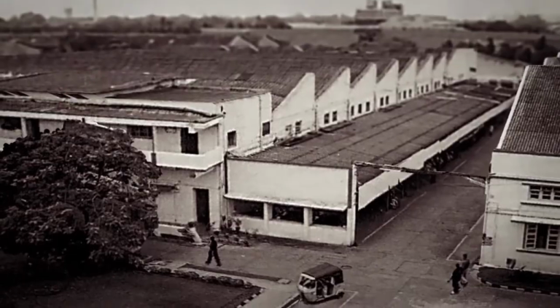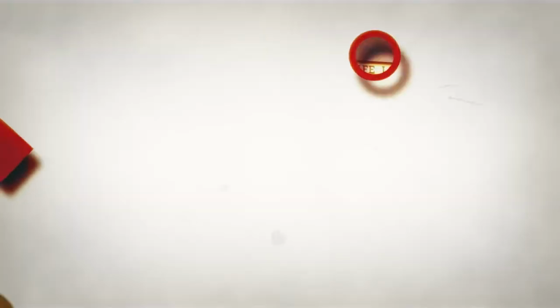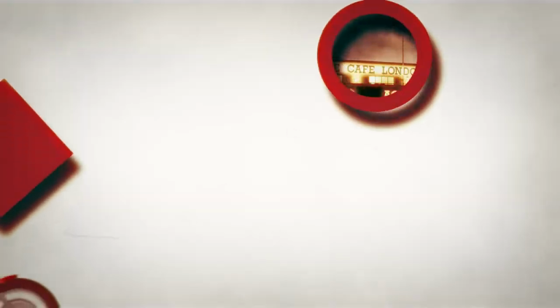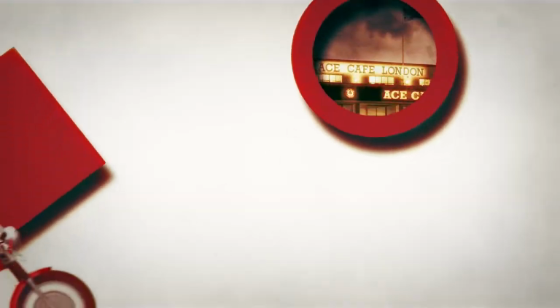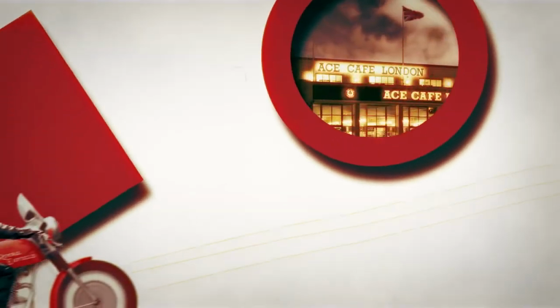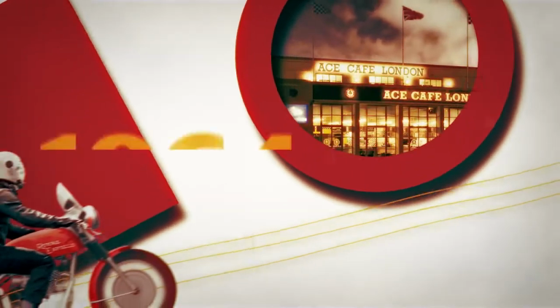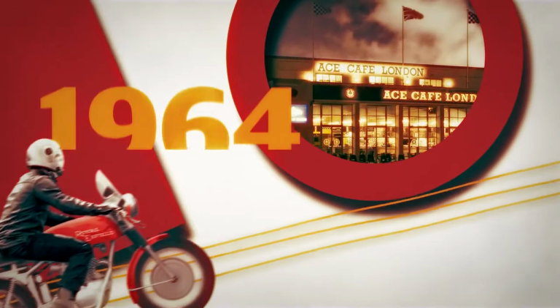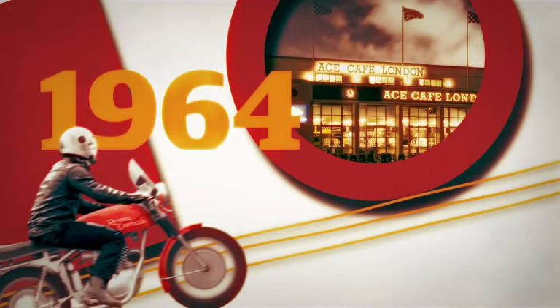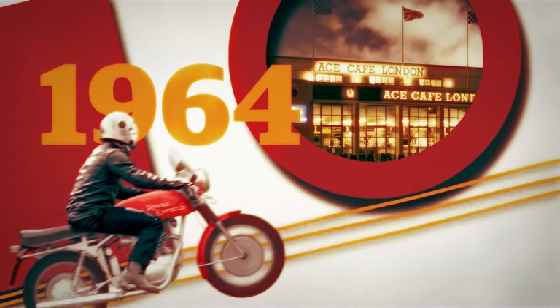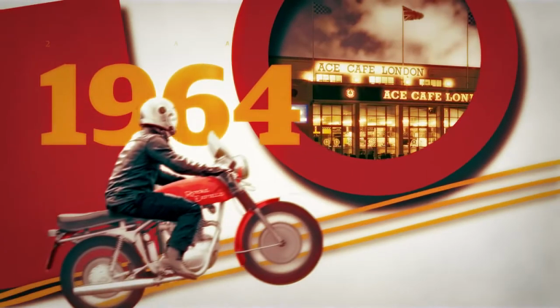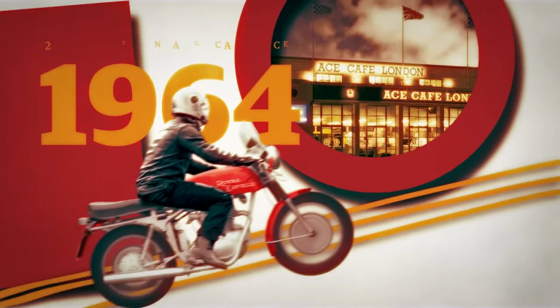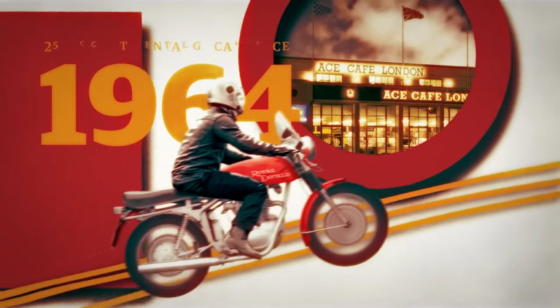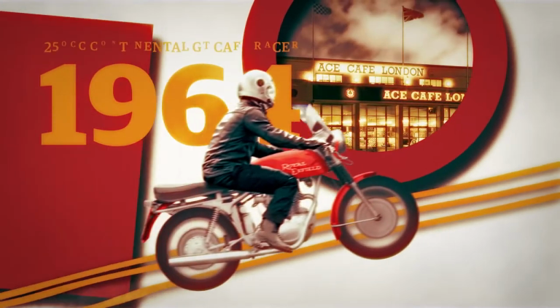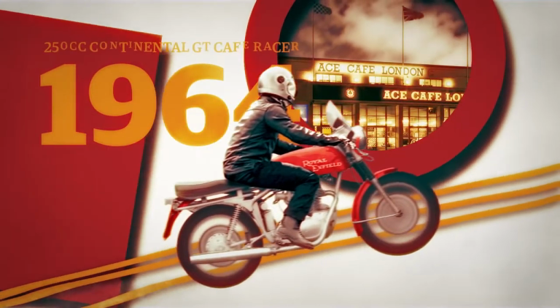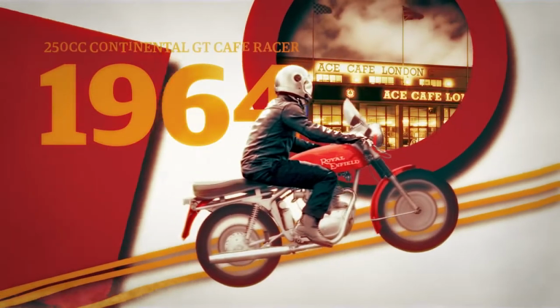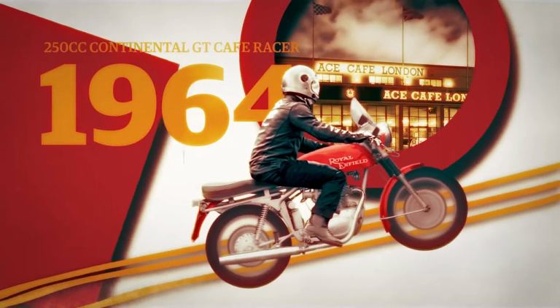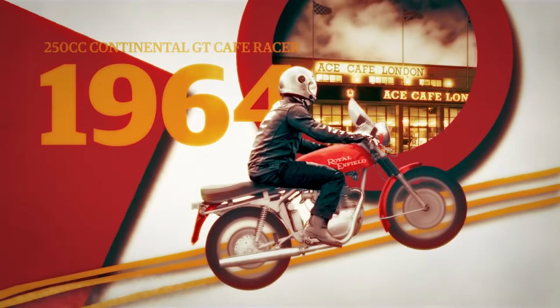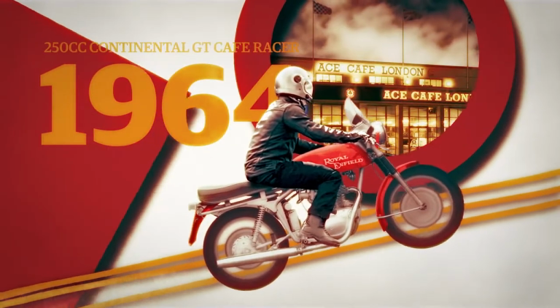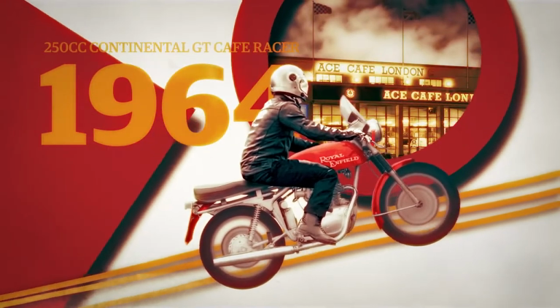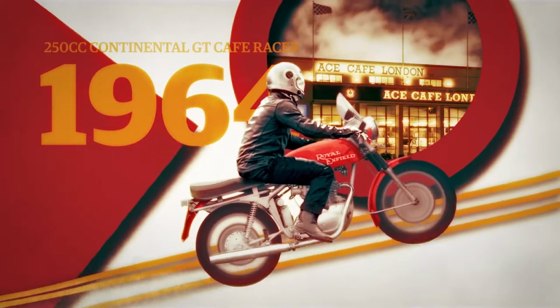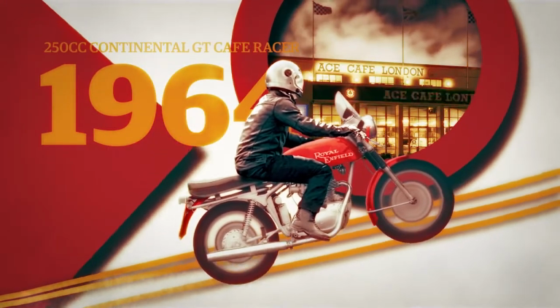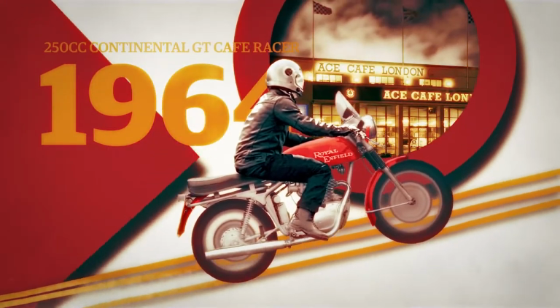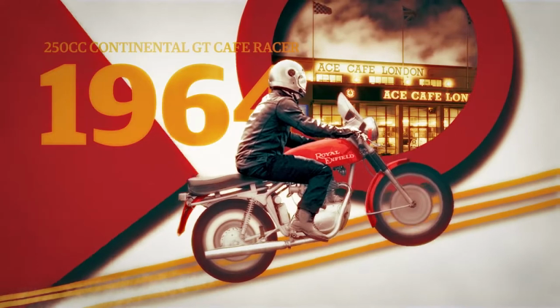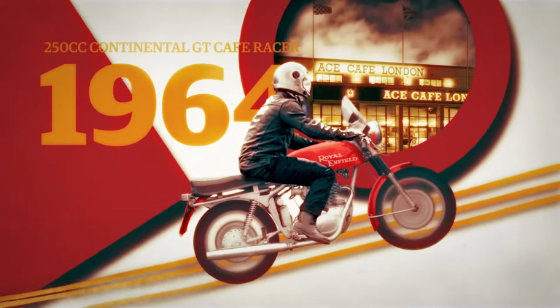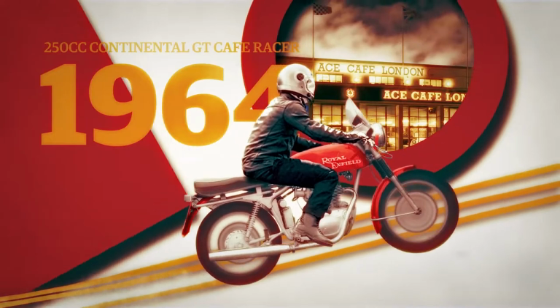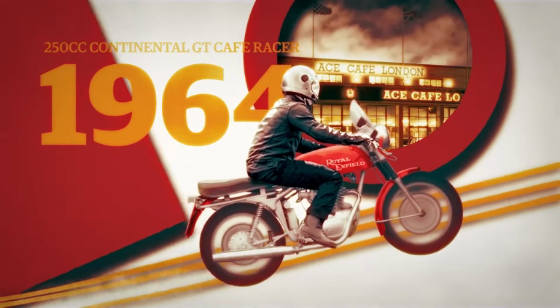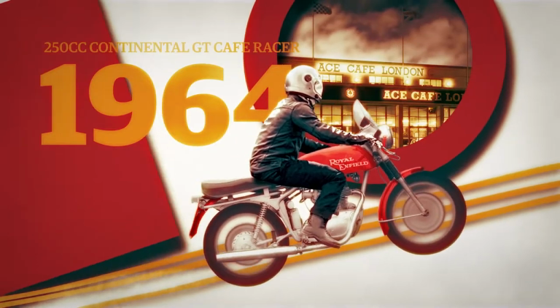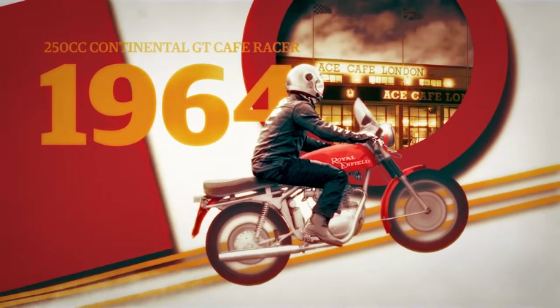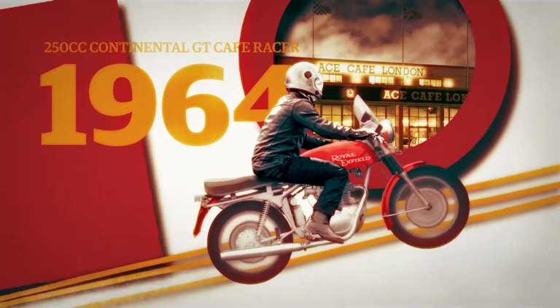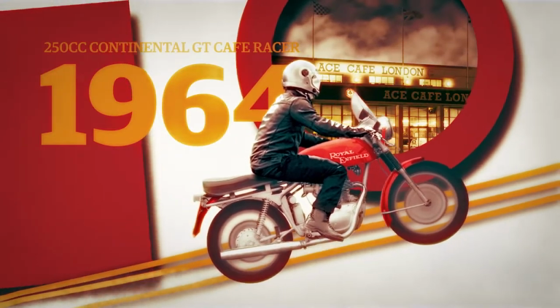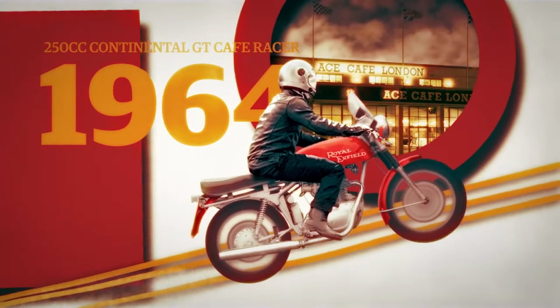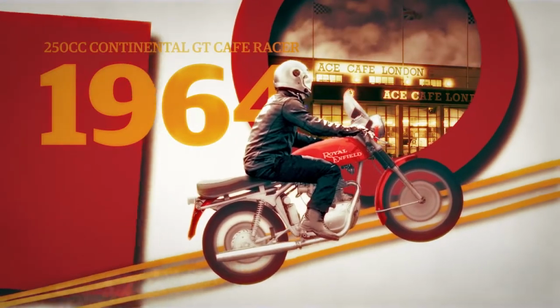In 1964, the iconic 250cc Continental GT Café Racer was launched to great acclaim.